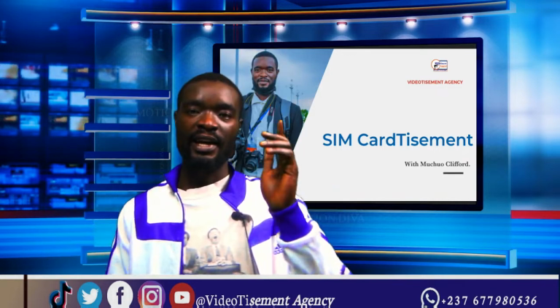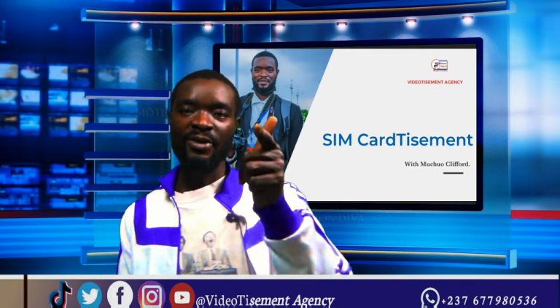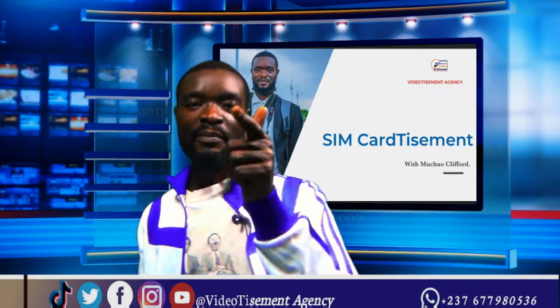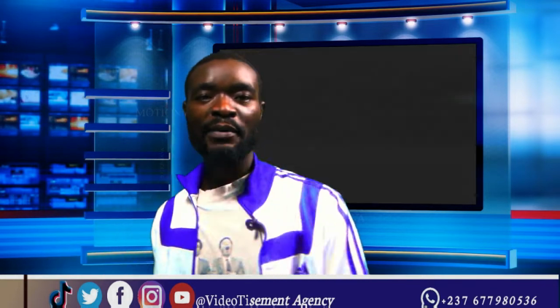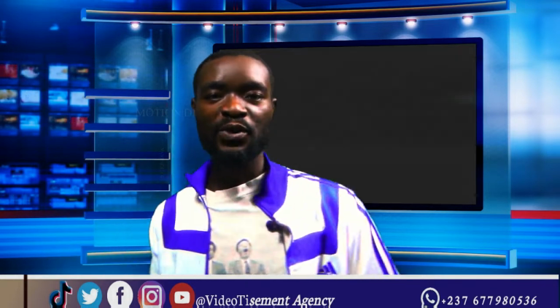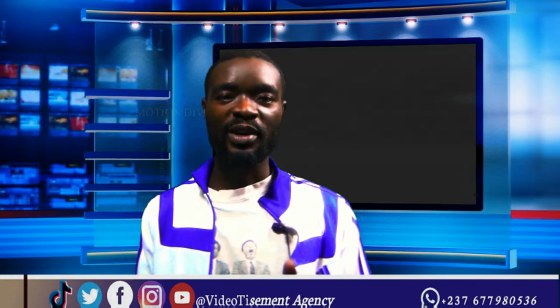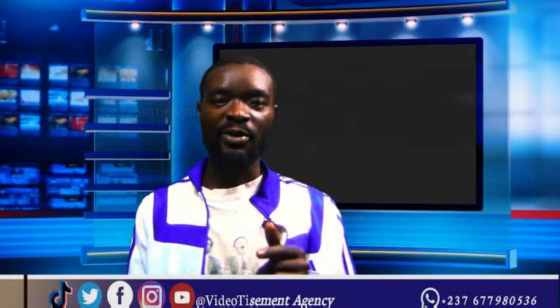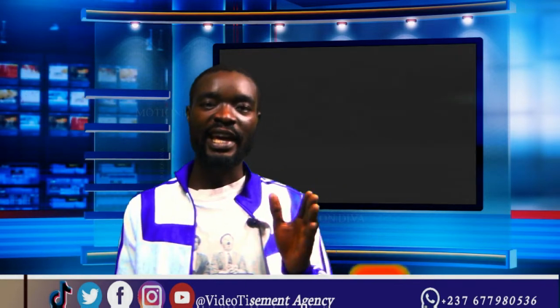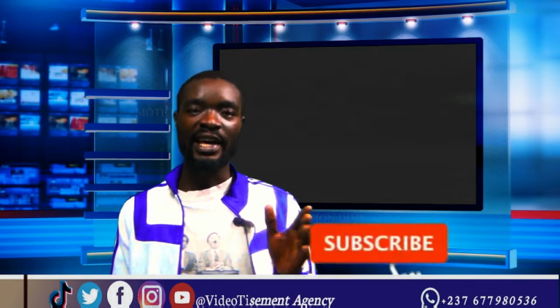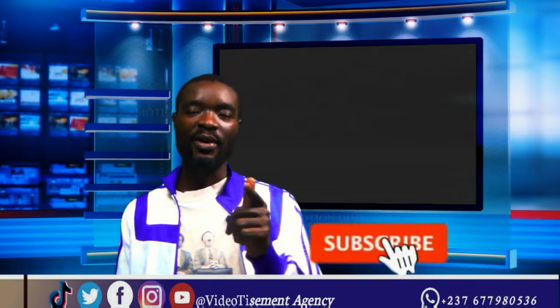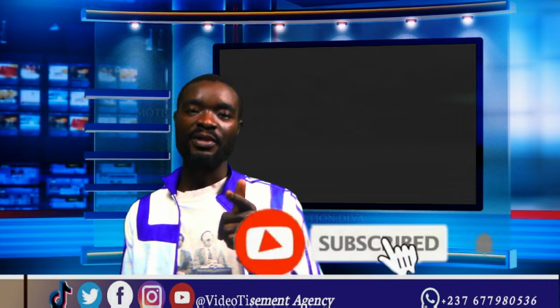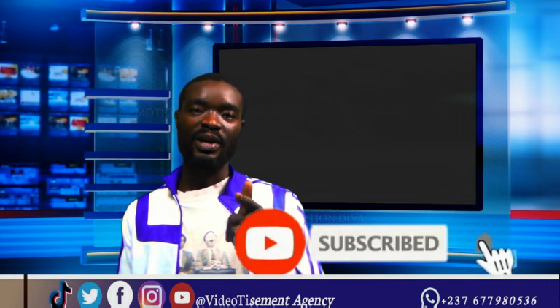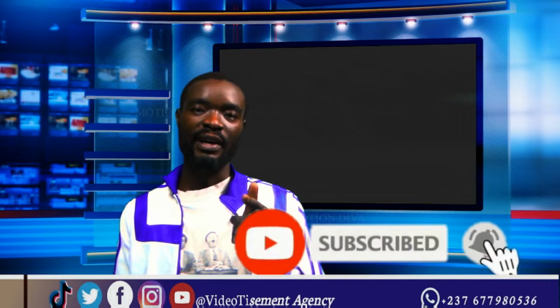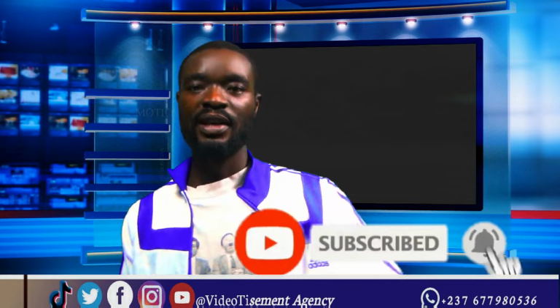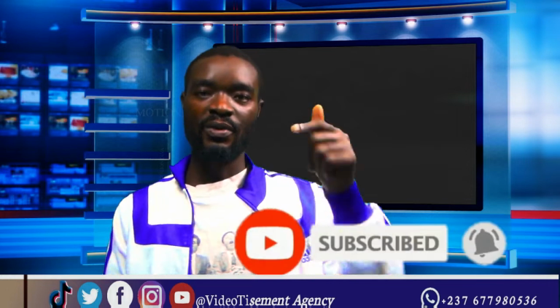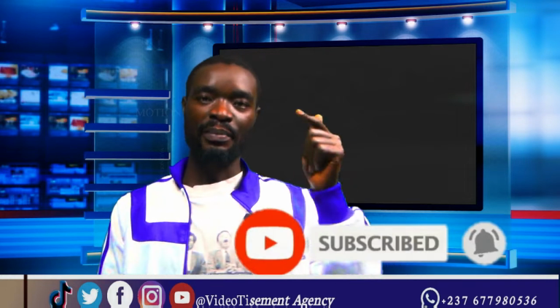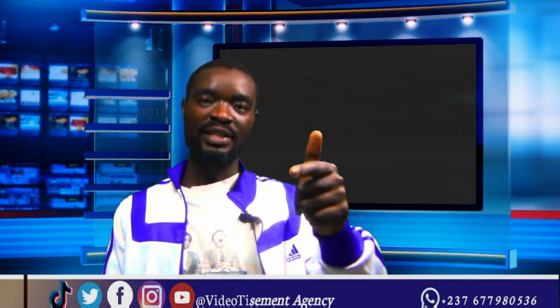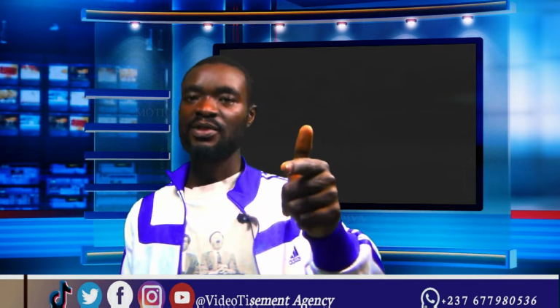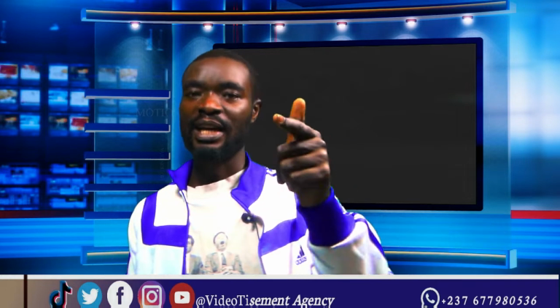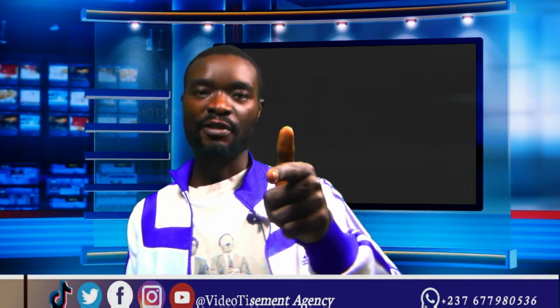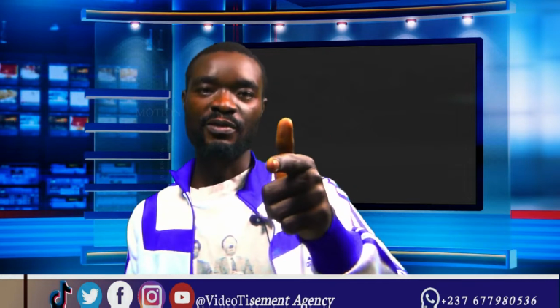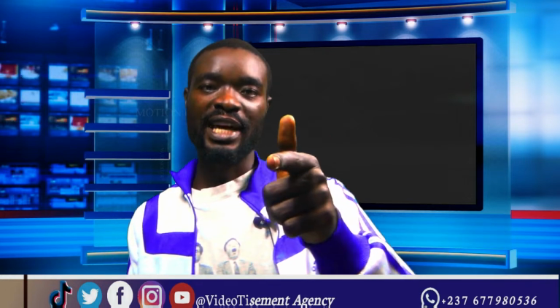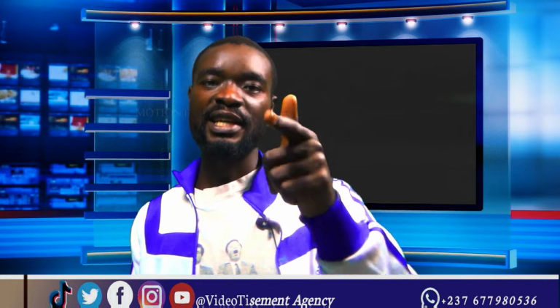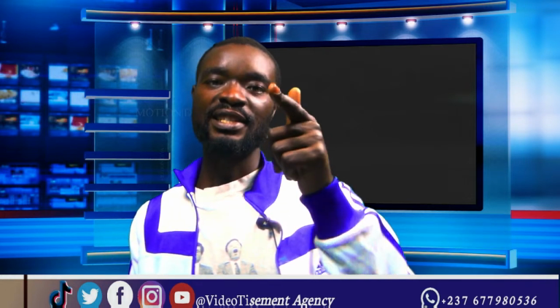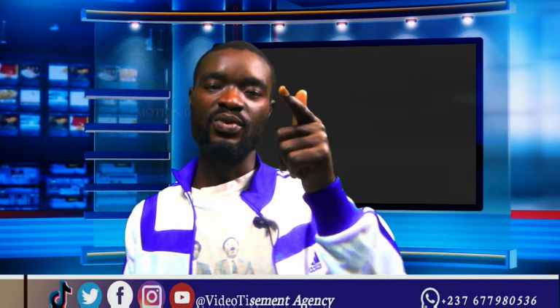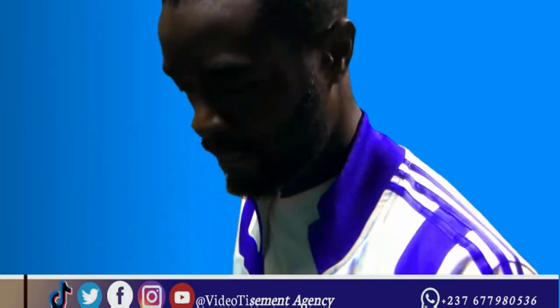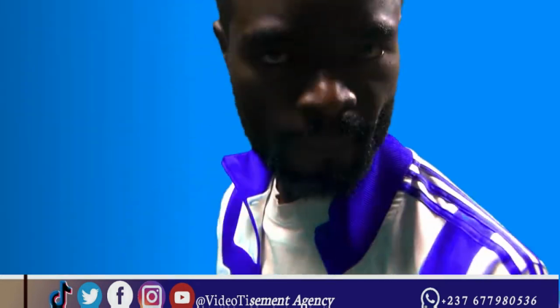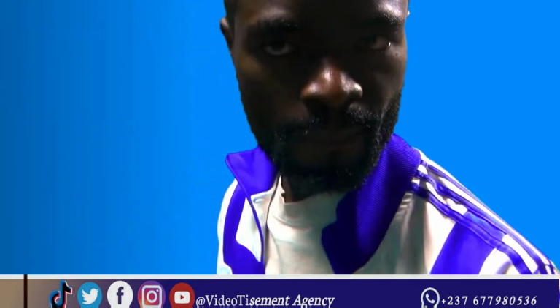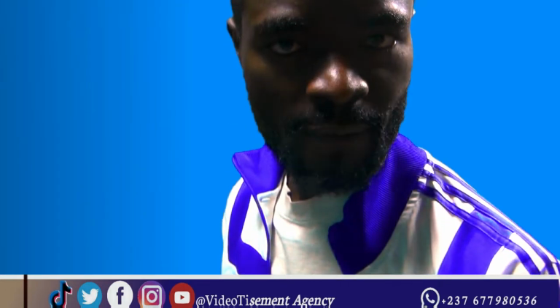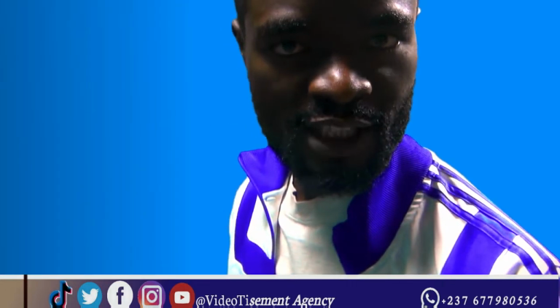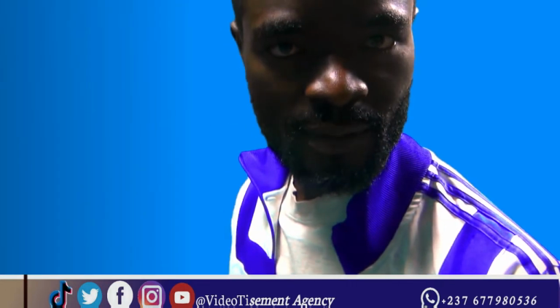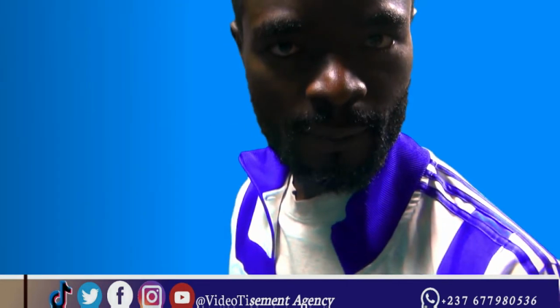My name is Mucho Clifford, also known as The Hungry Videographer. We are bringing this video live from the Videotisman Agency studio.